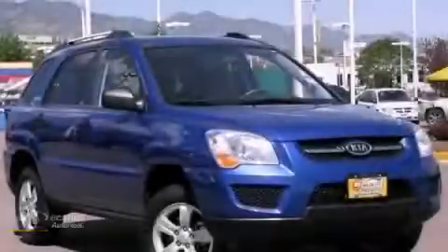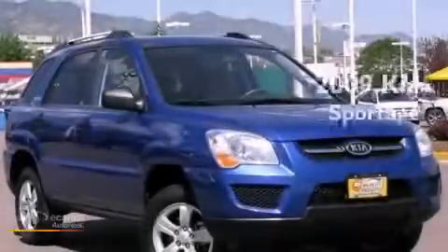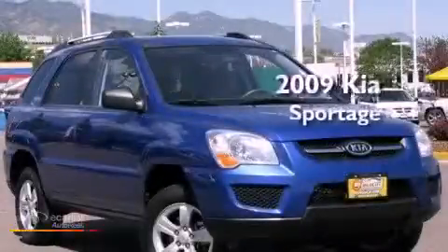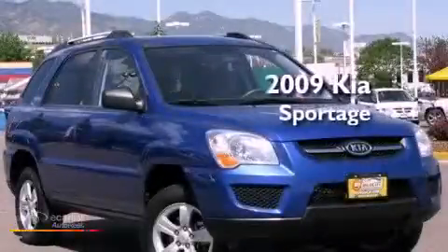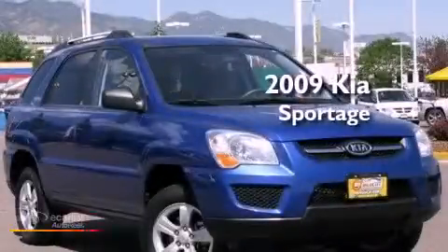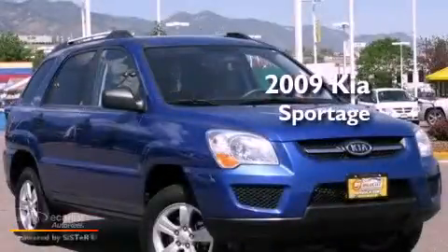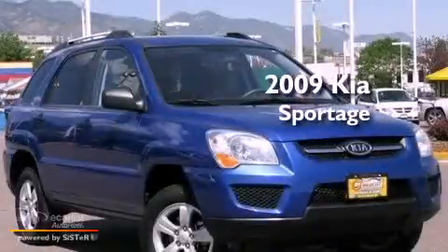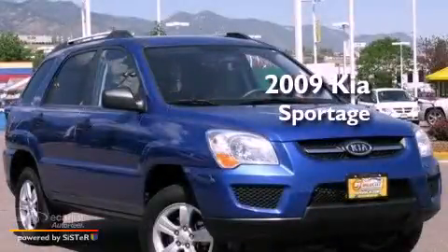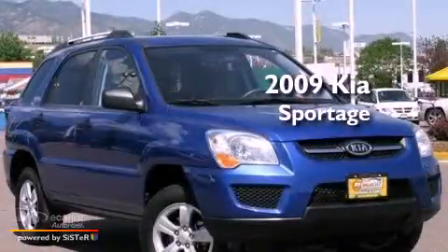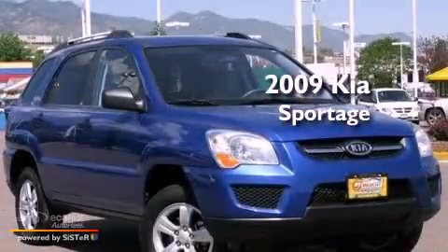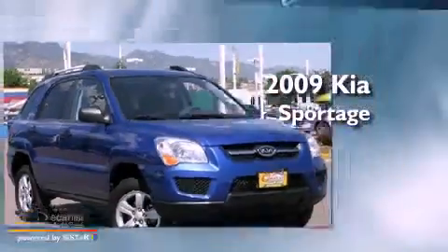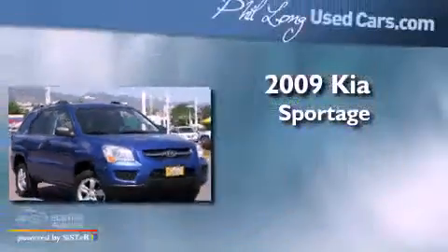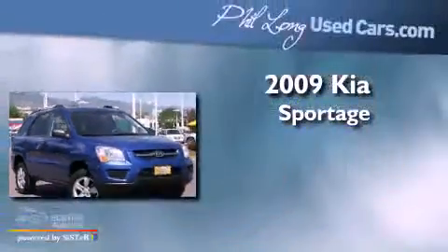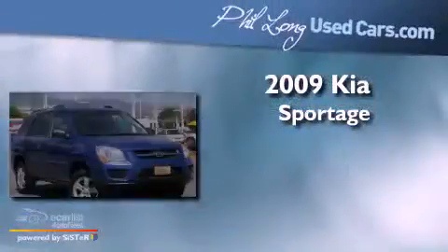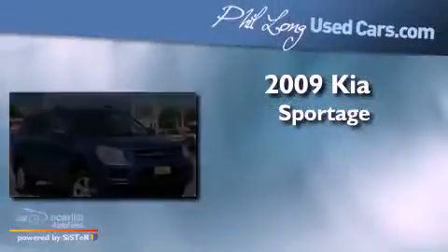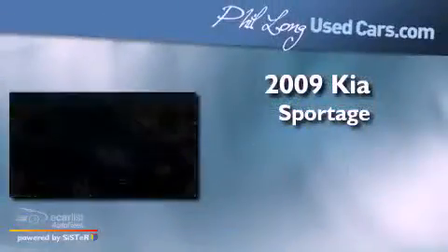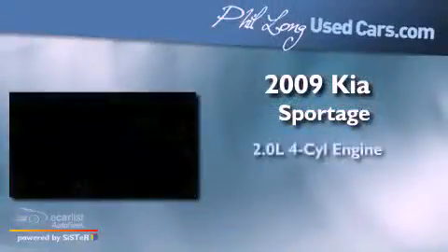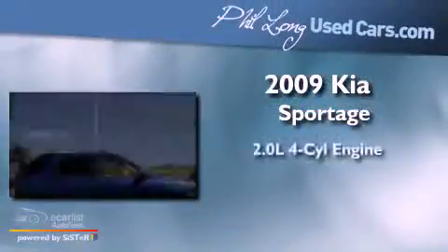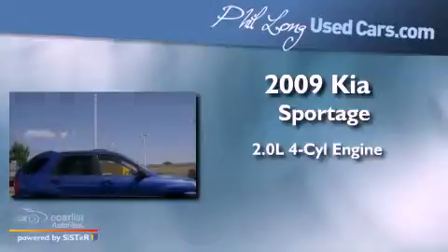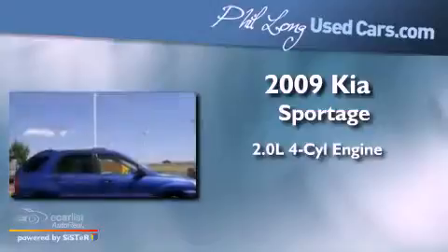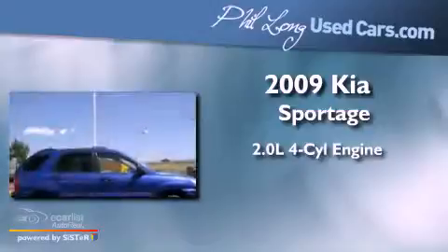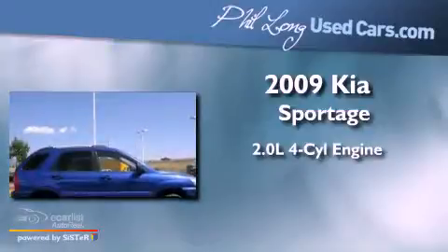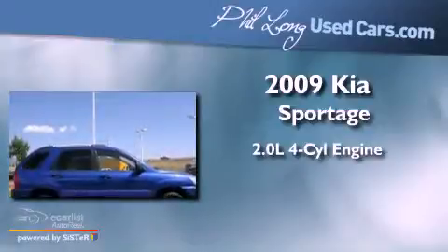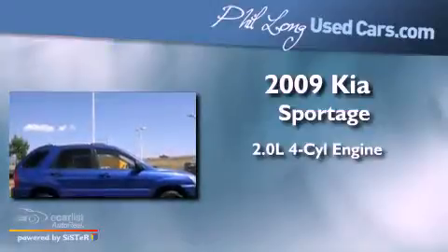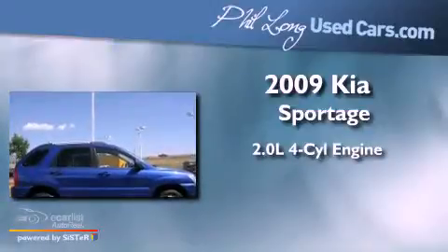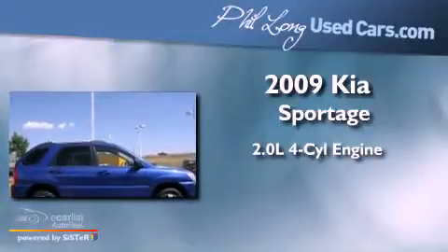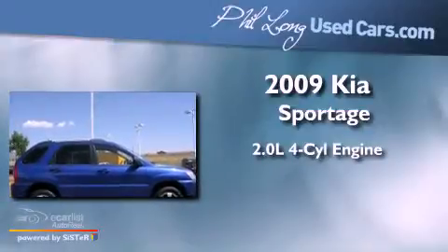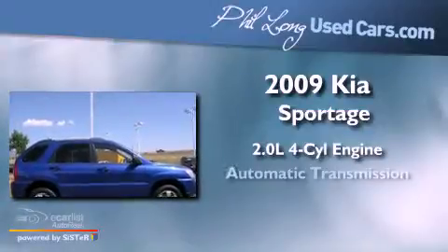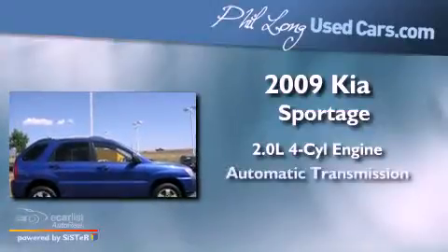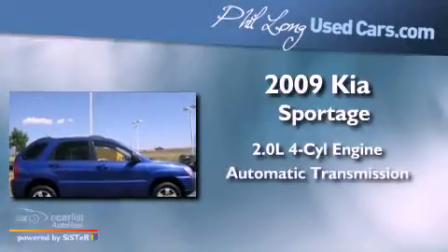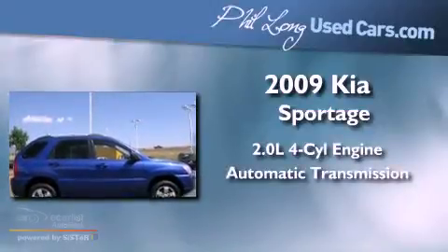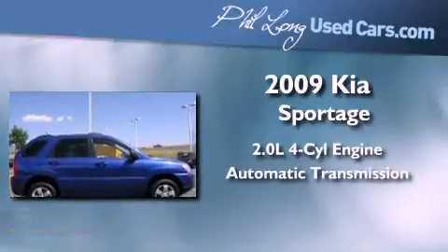This is a 2009 Kia Sportage. It features a 2.0-liter four-cylinder engine and an automatic transmission.